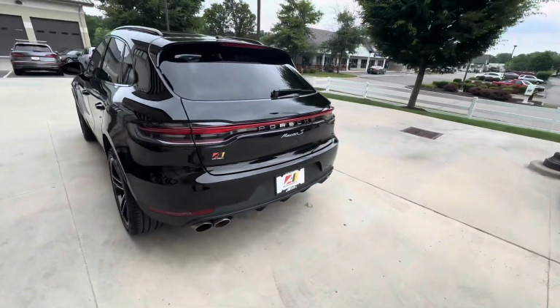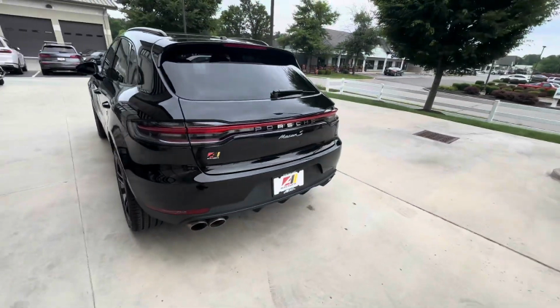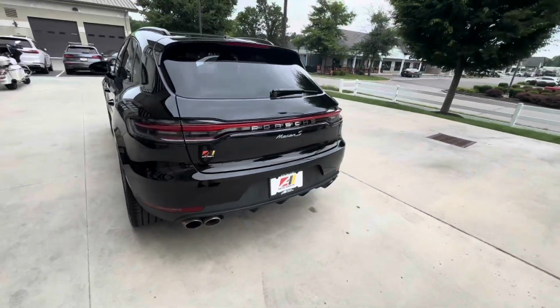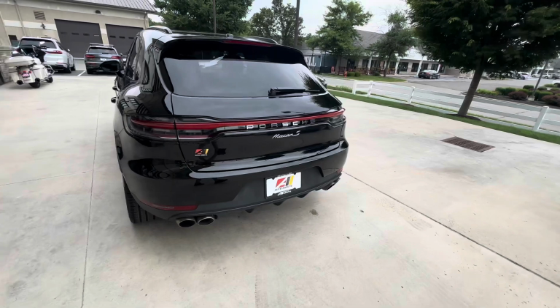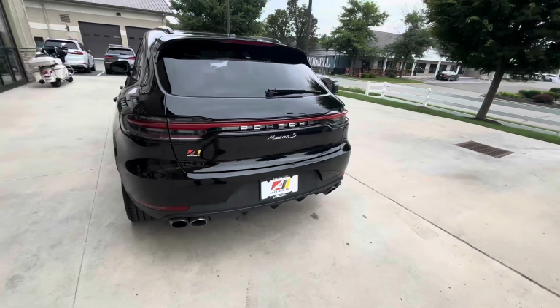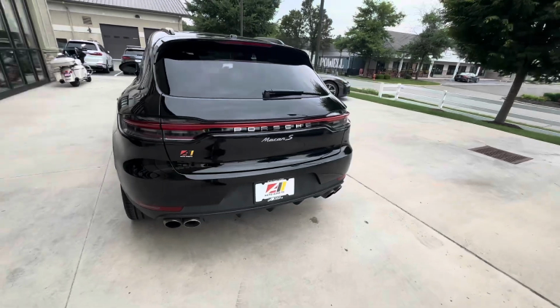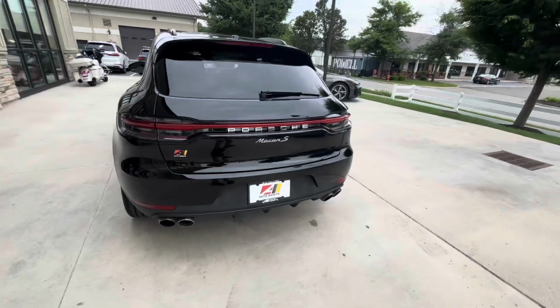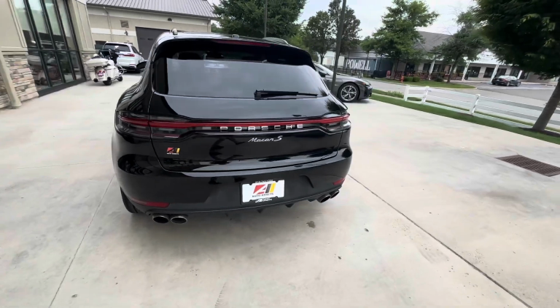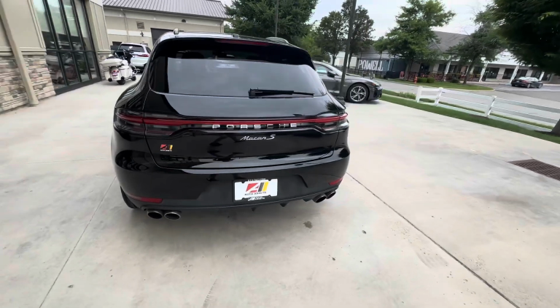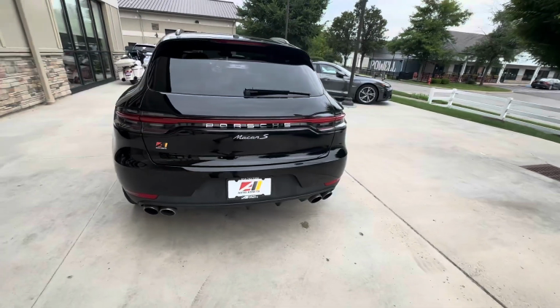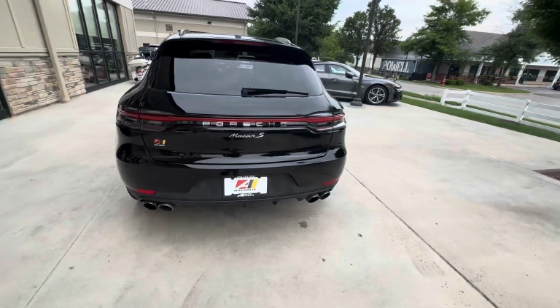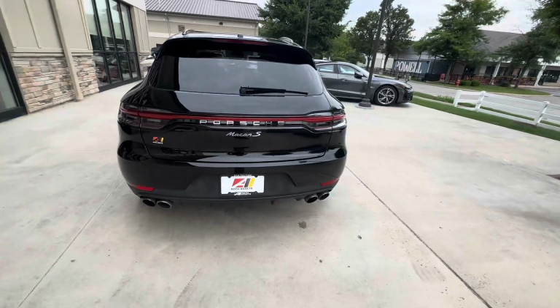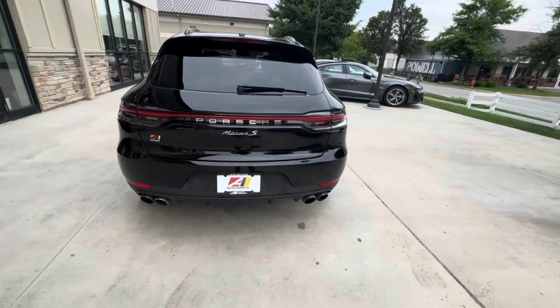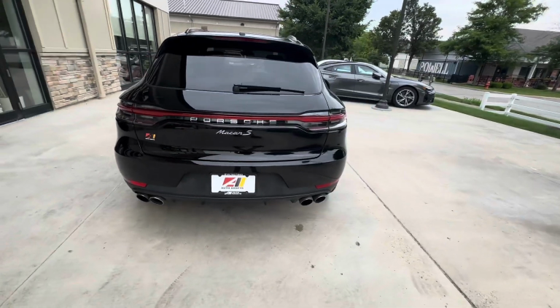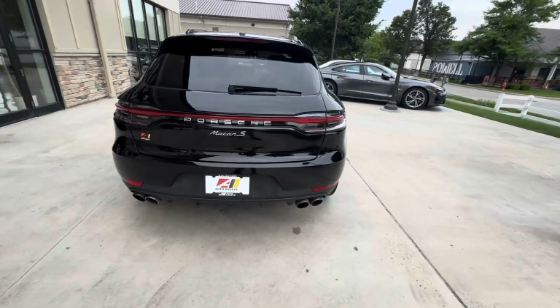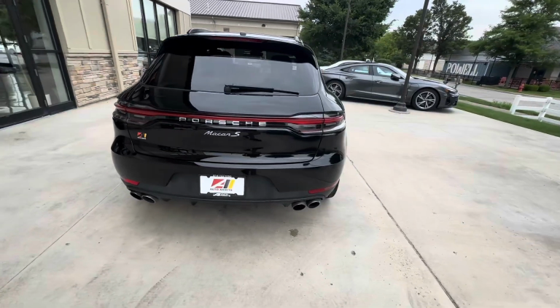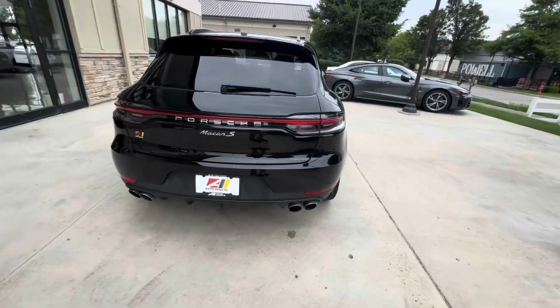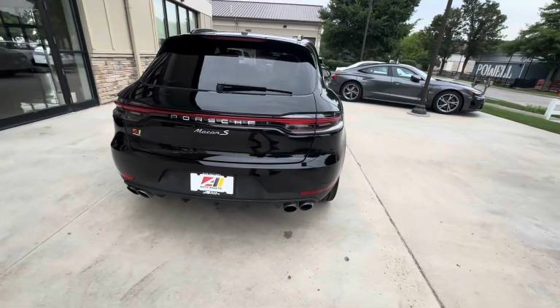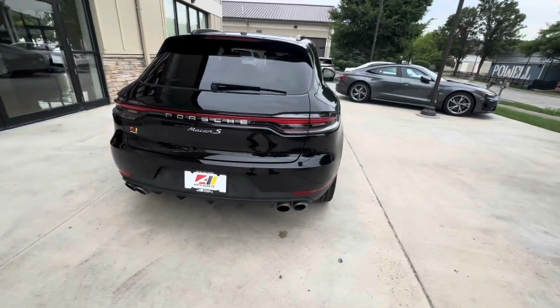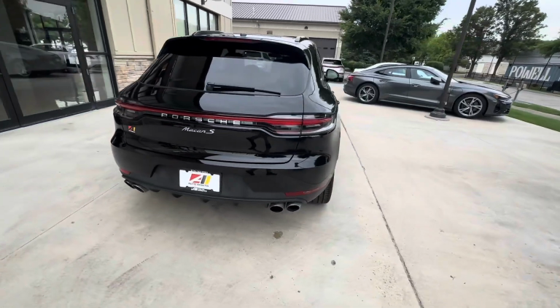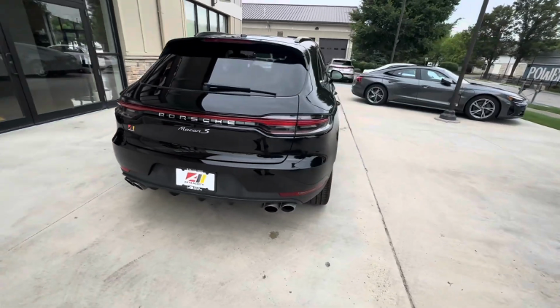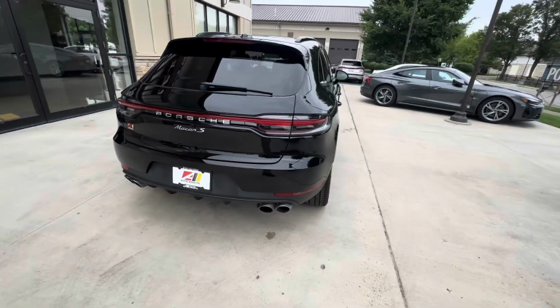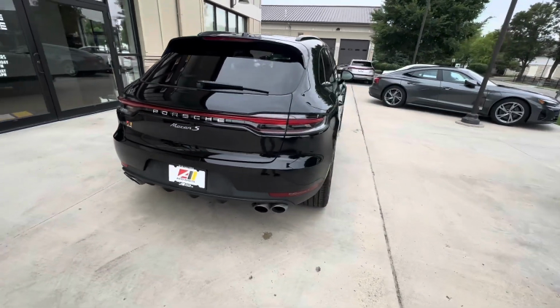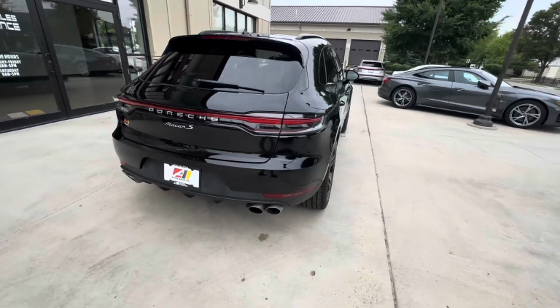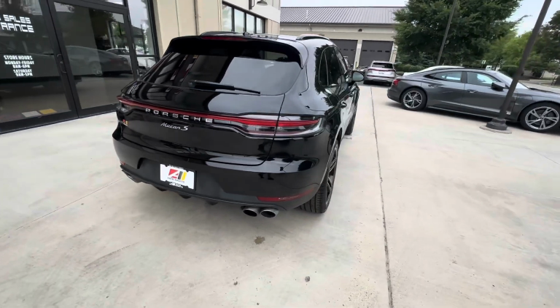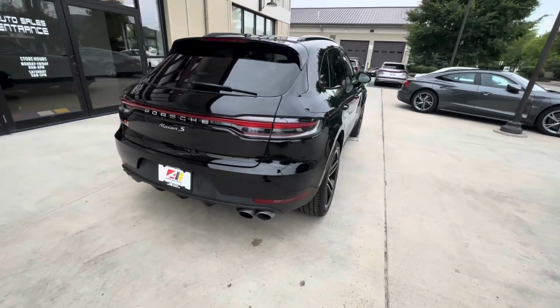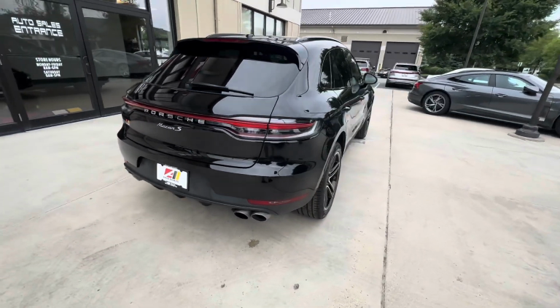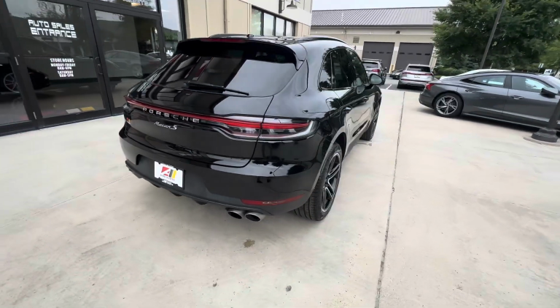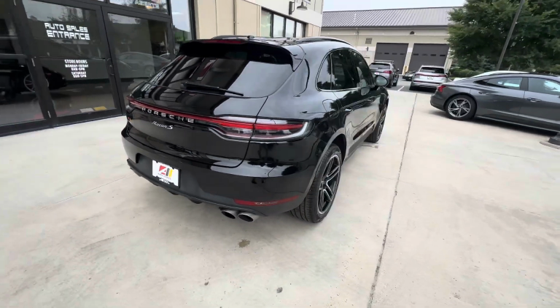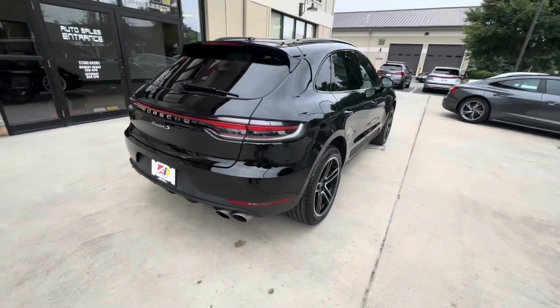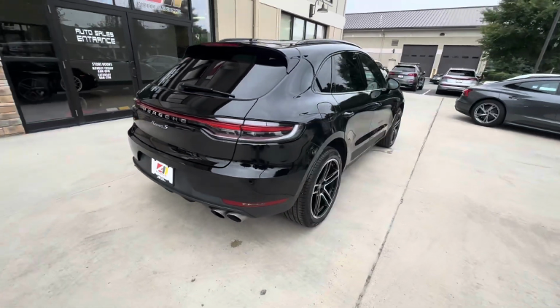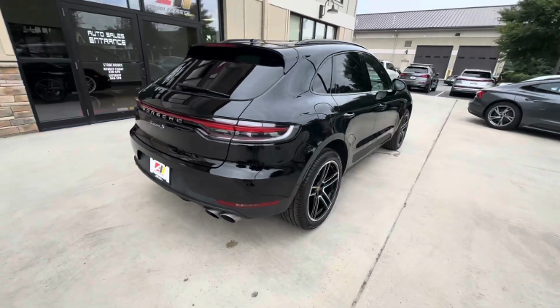Nice long LED taillights and stainless steel dual exhaust.